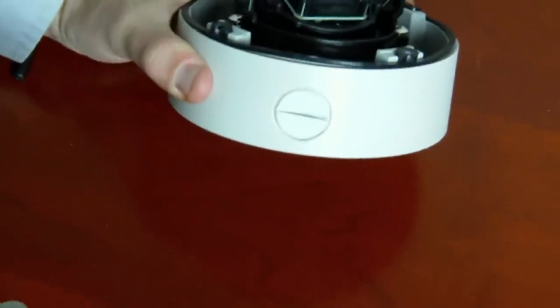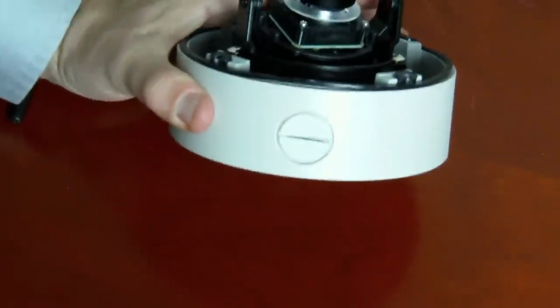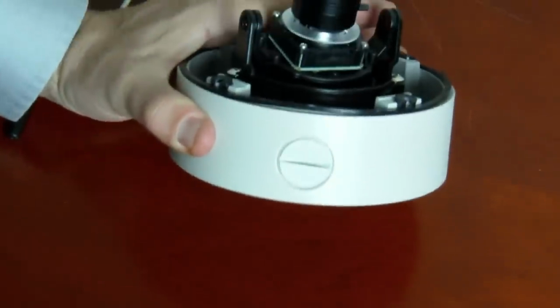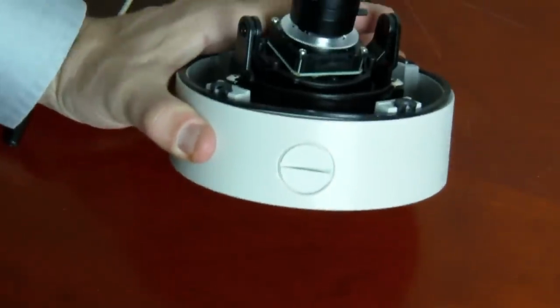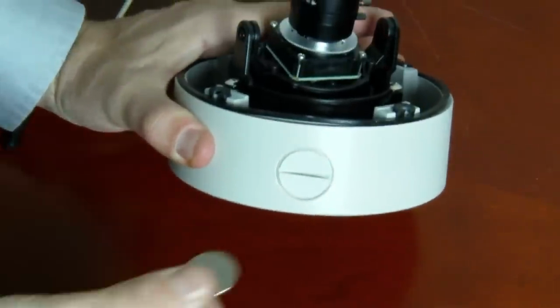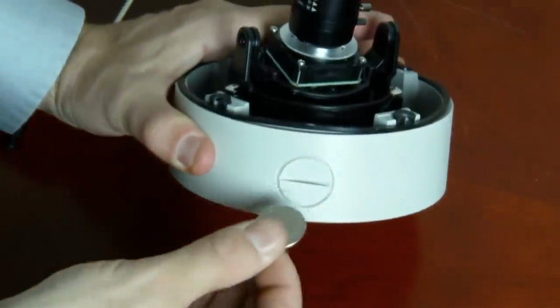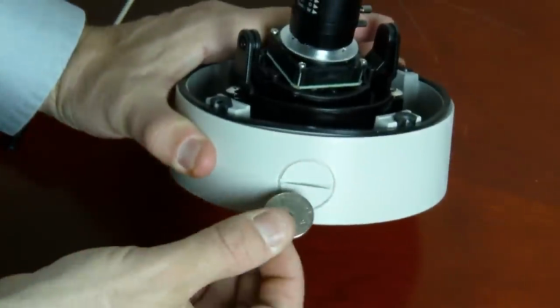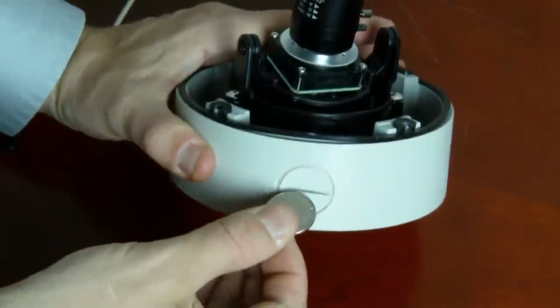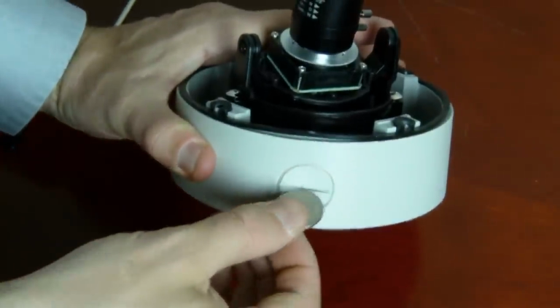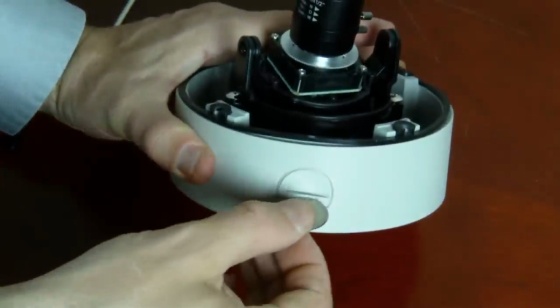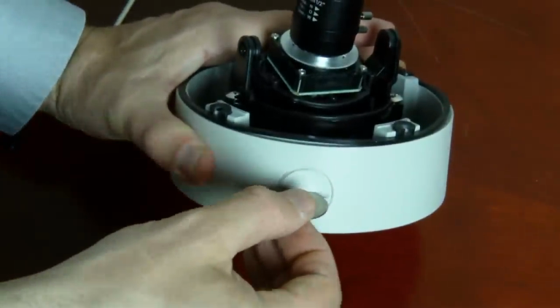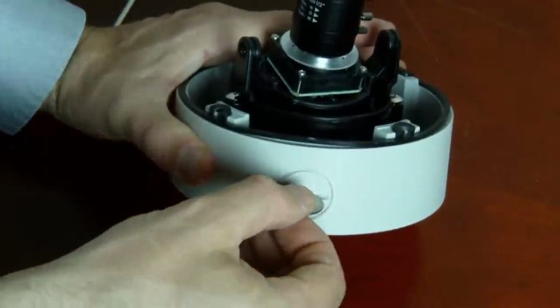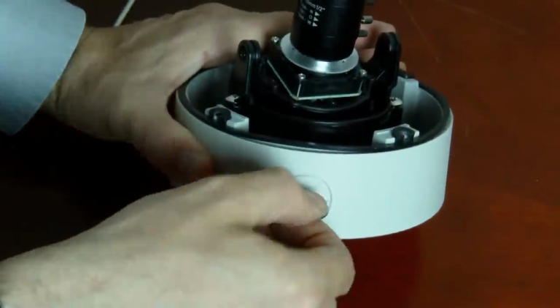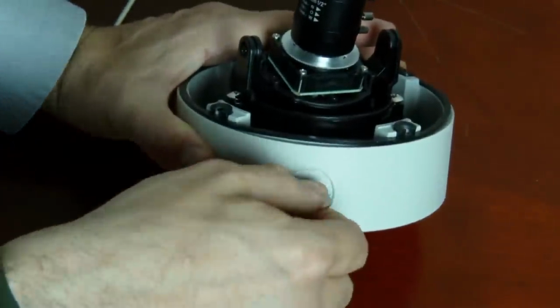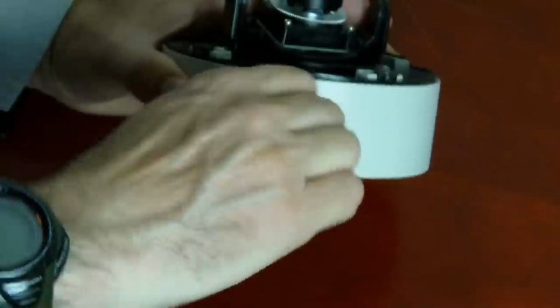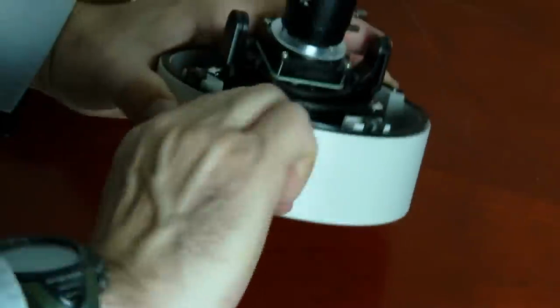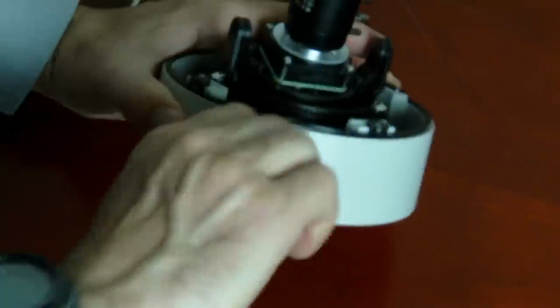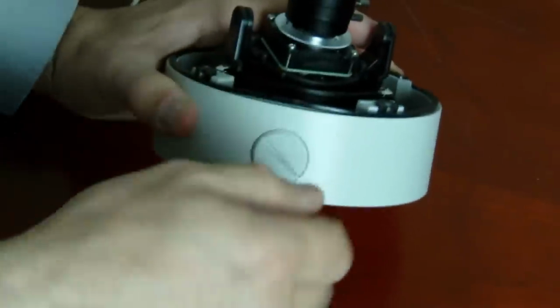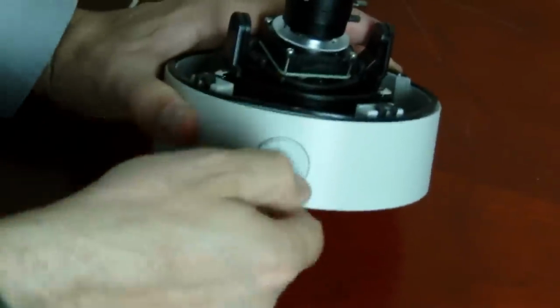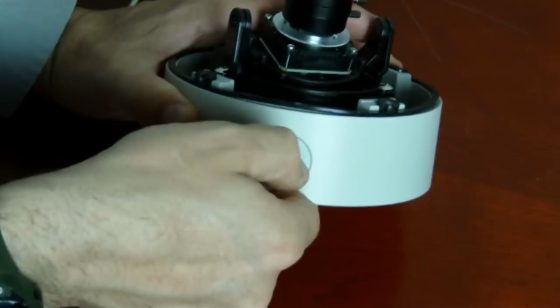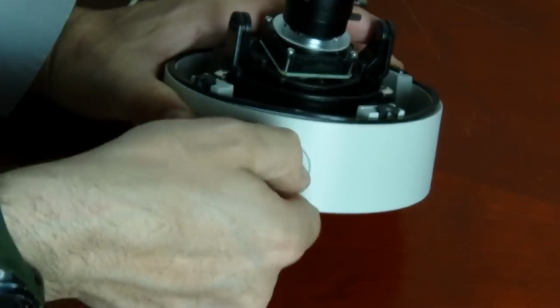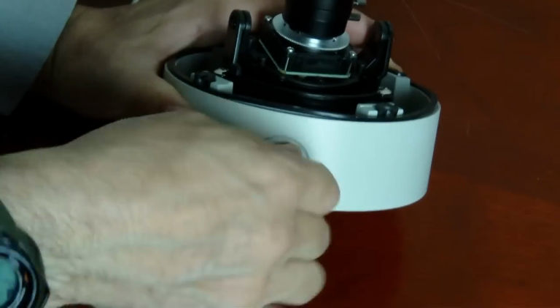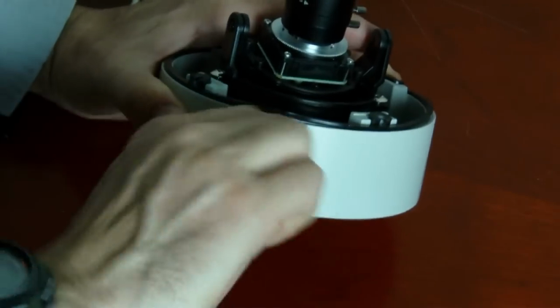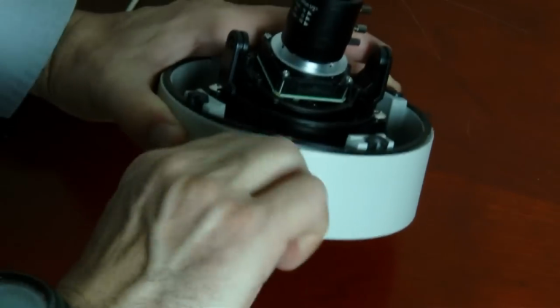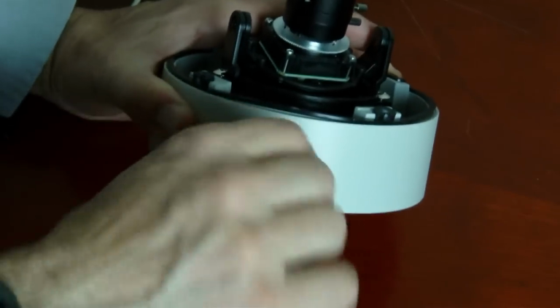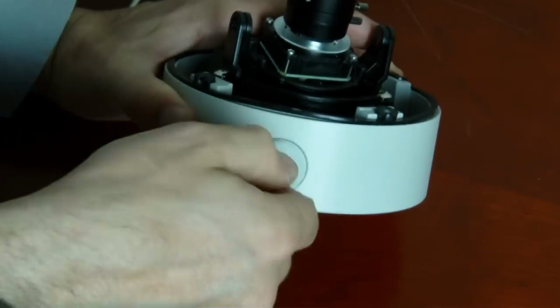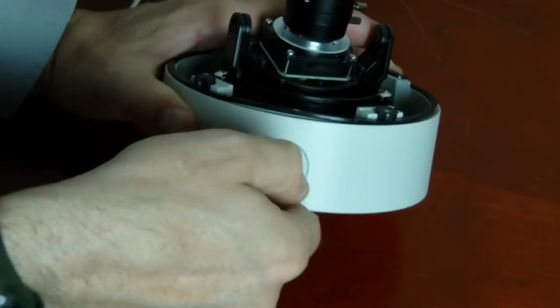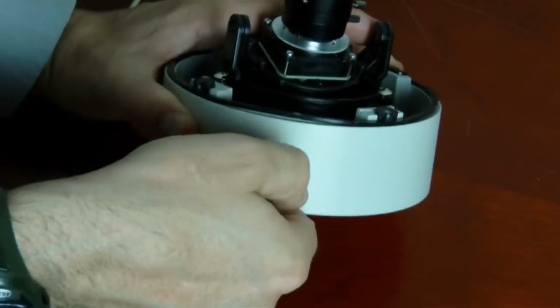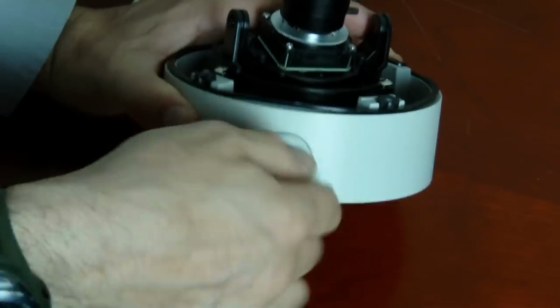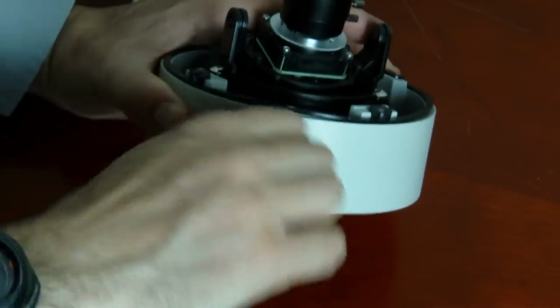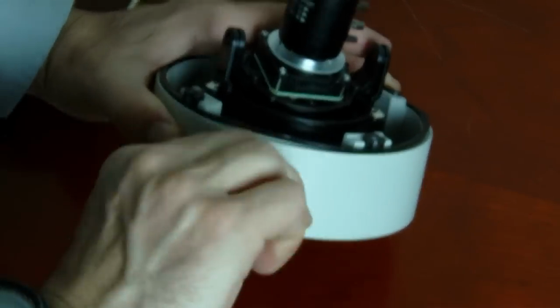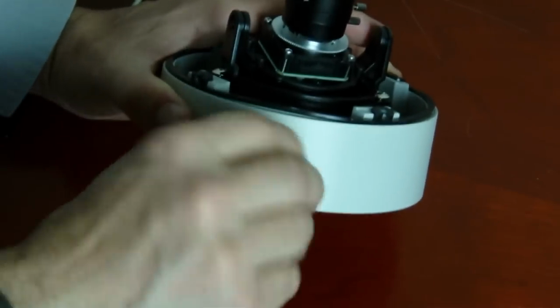Here you can see the conduit gasket for a one-inch conduit if you're going to surface mount and run threaded conduit into the camera.